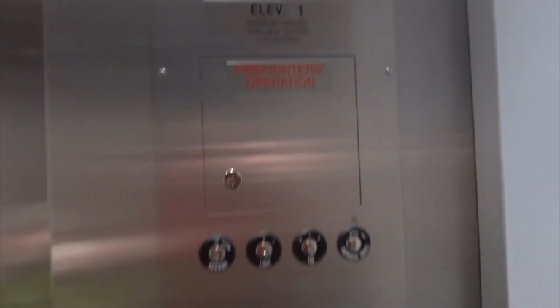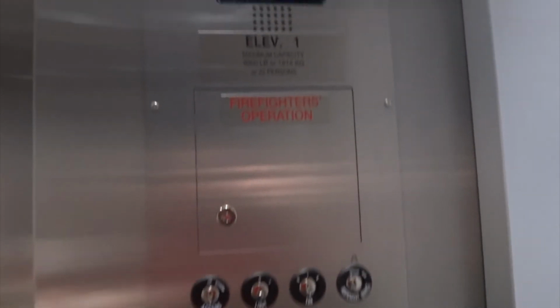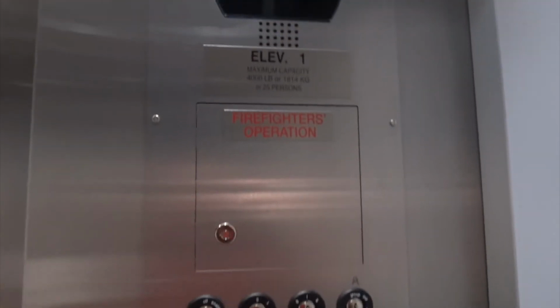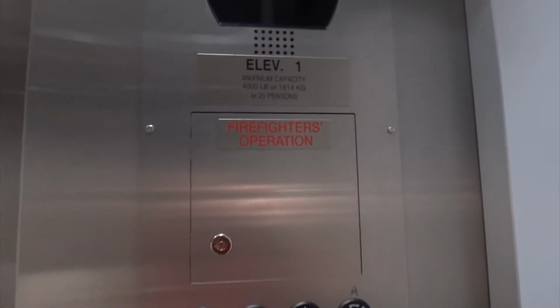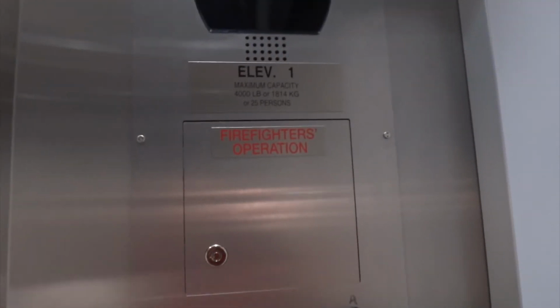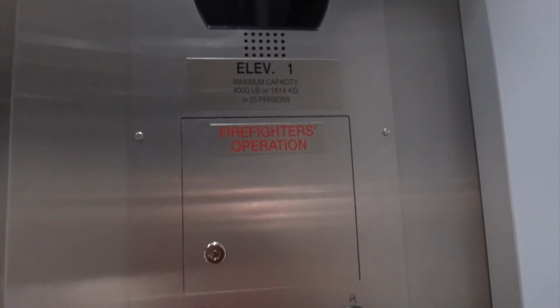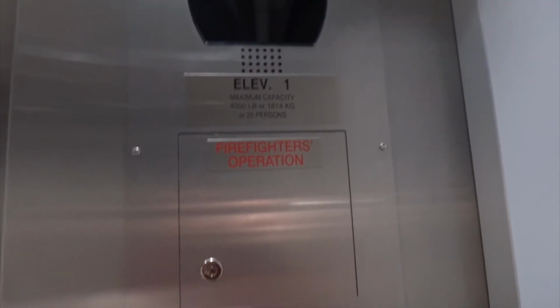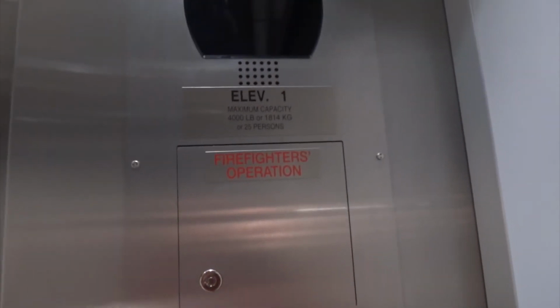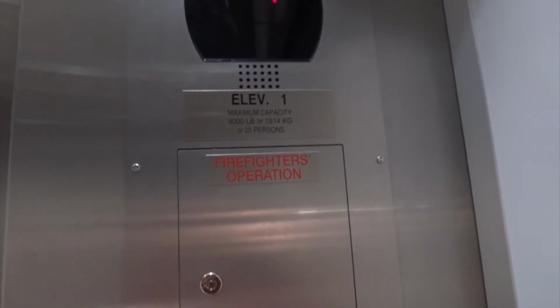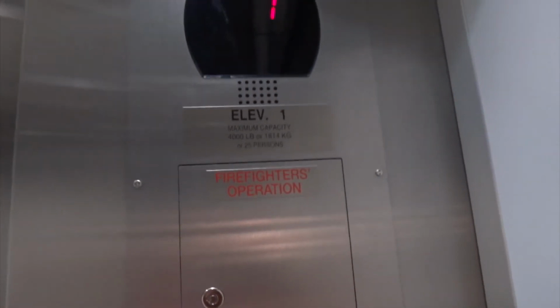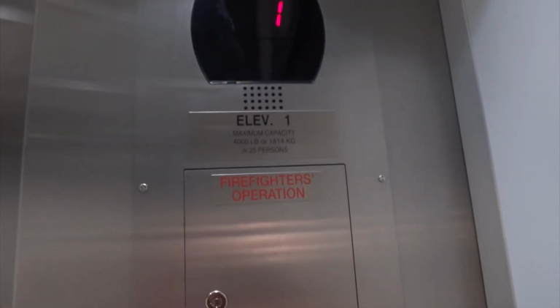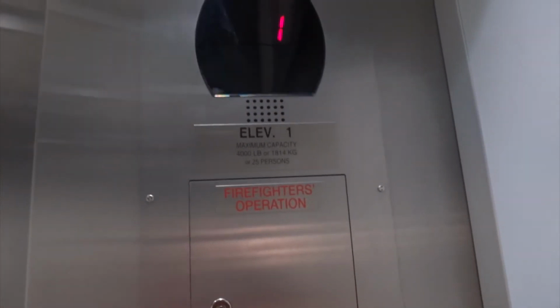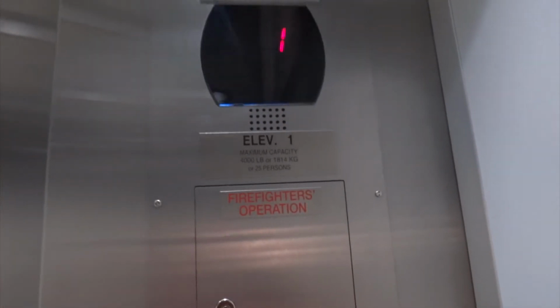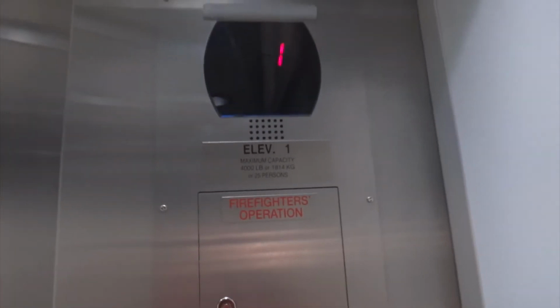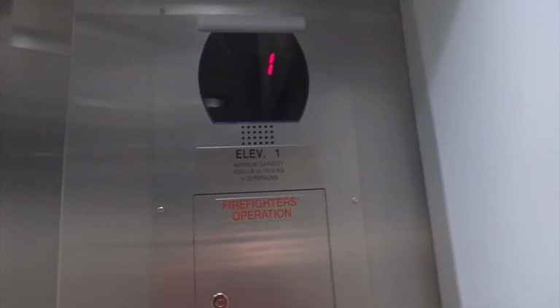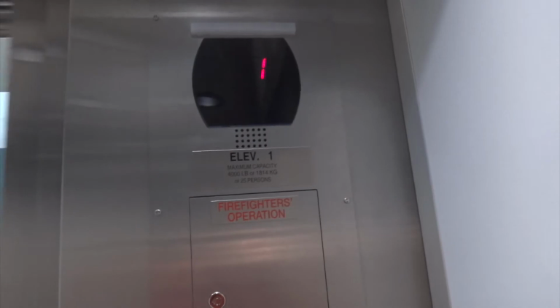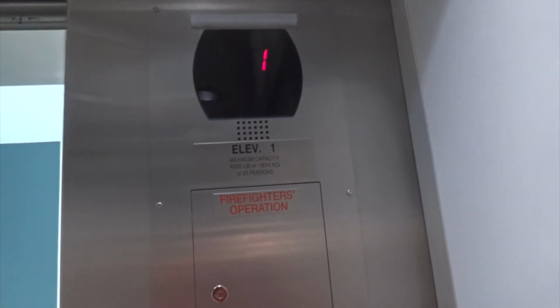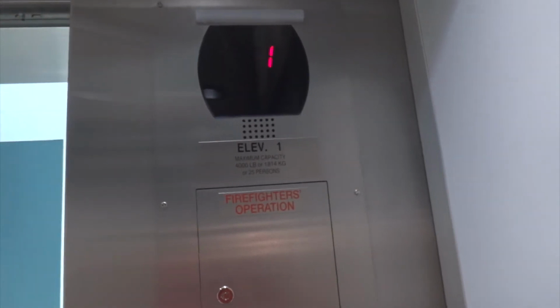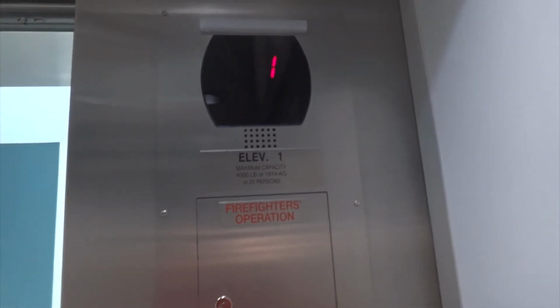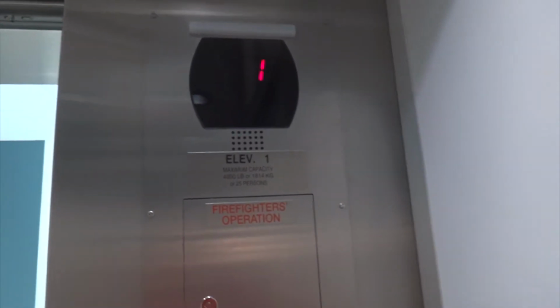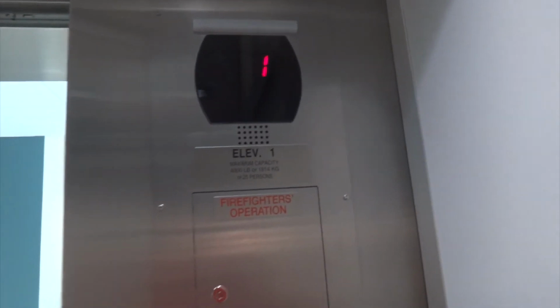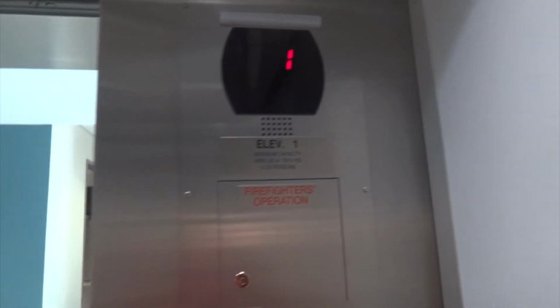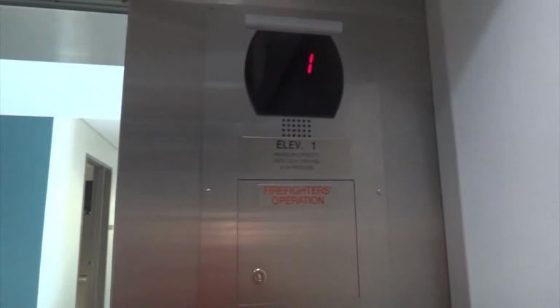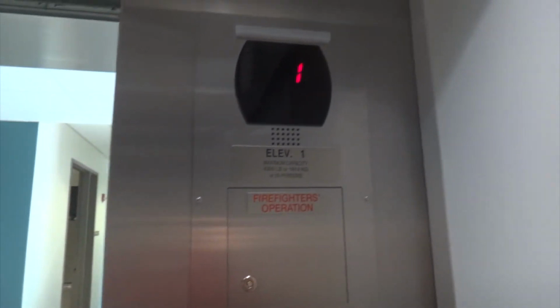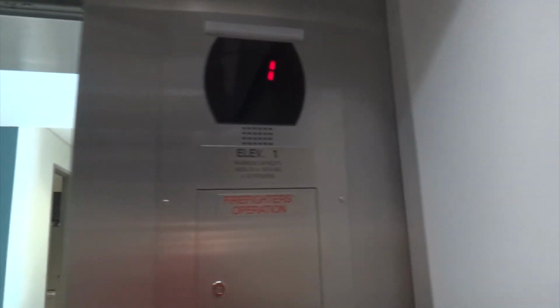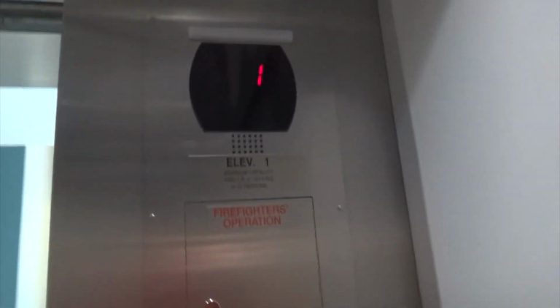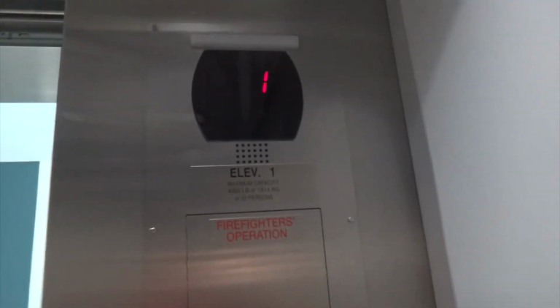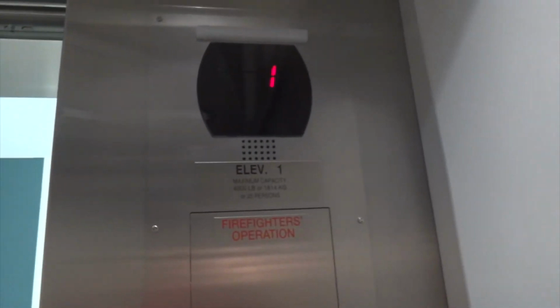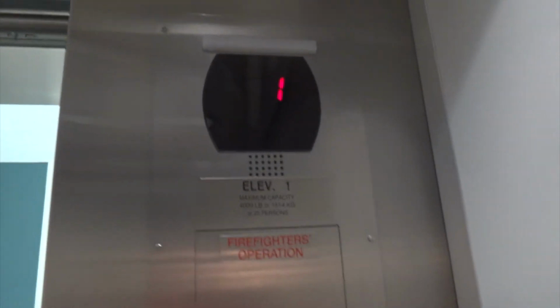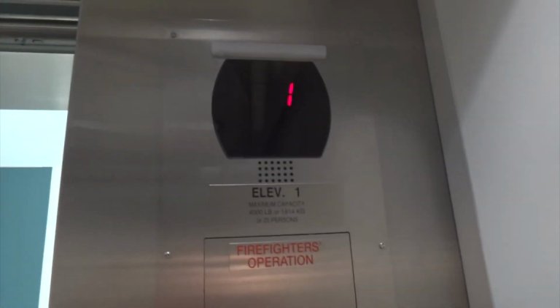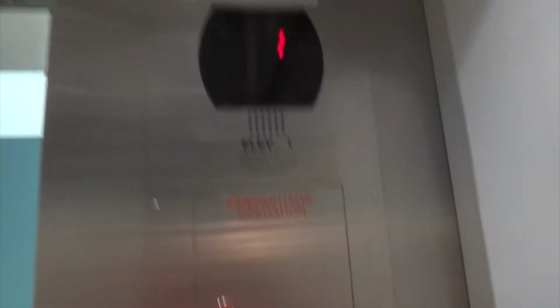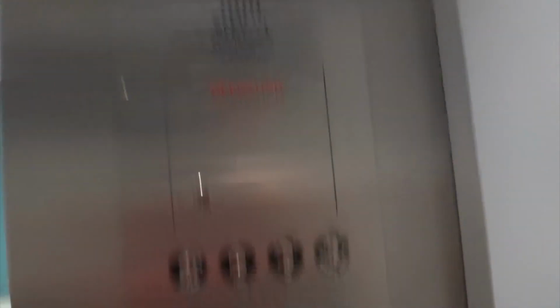Capacity is — looks like 4,000. Or was that 4,500? I can't tell. 4,000. 4,000.